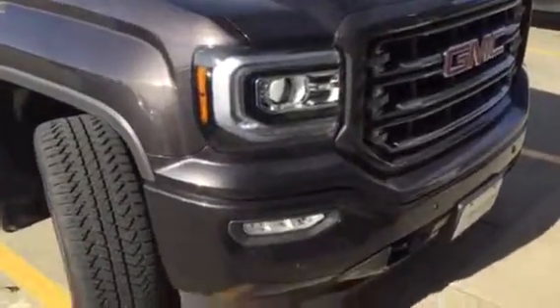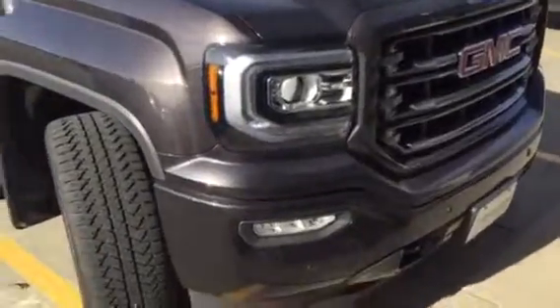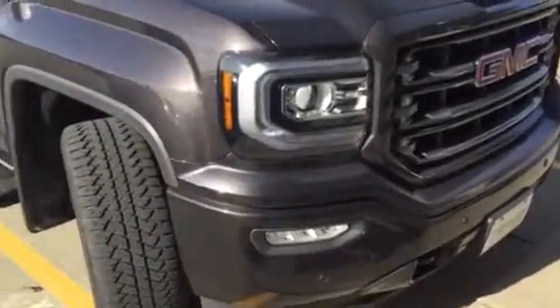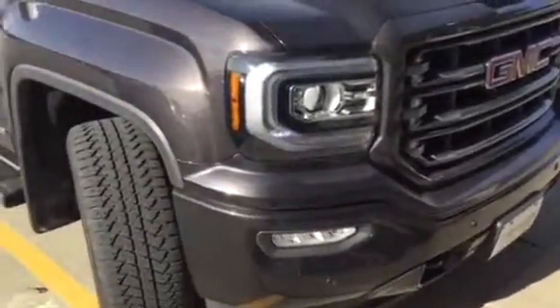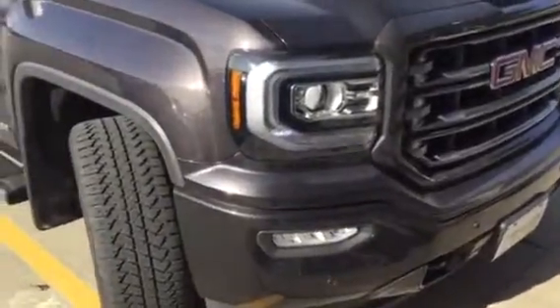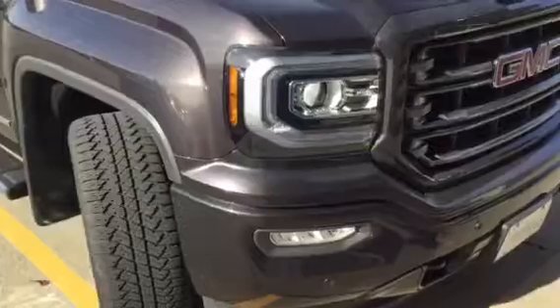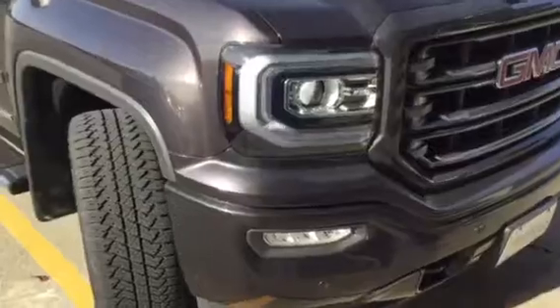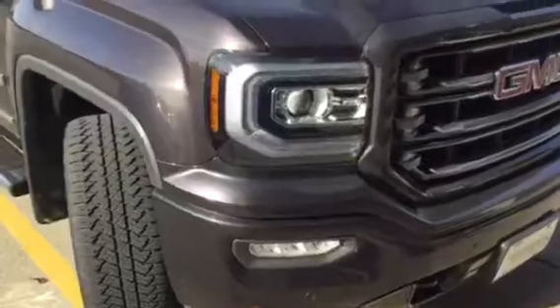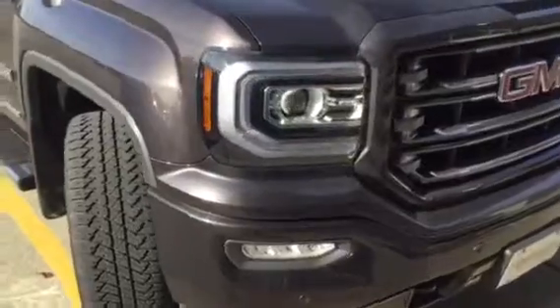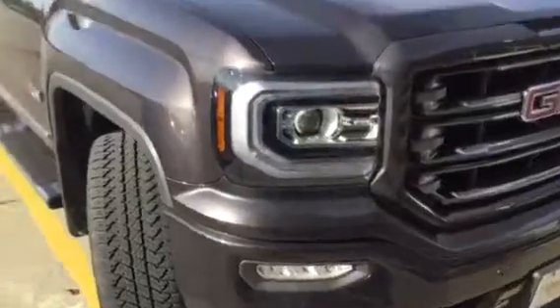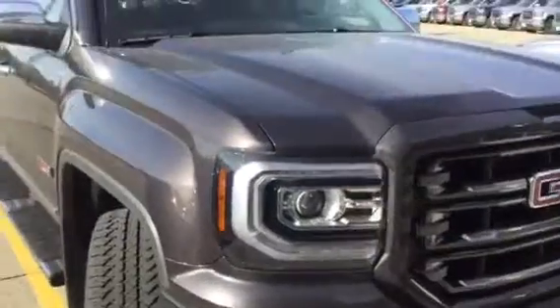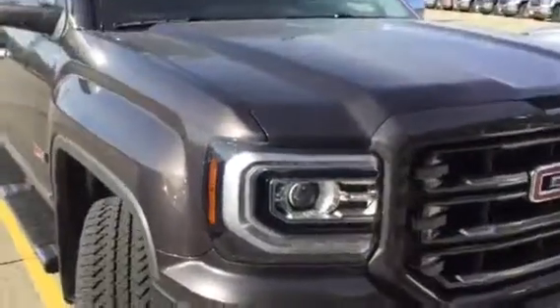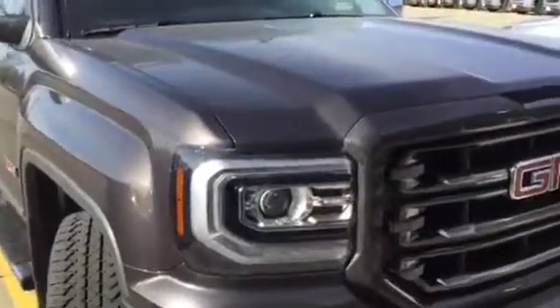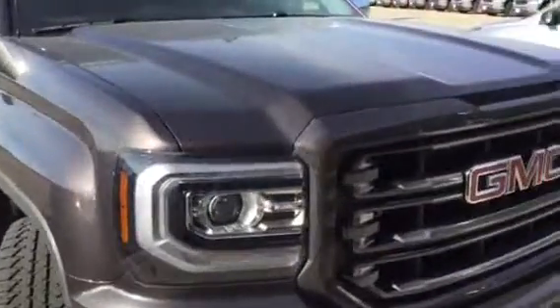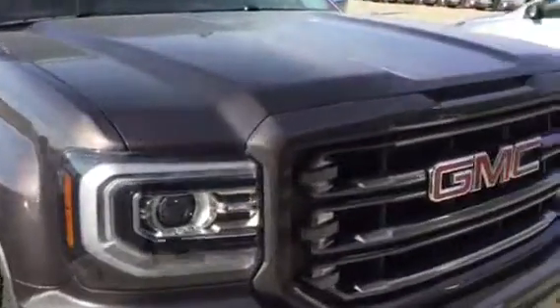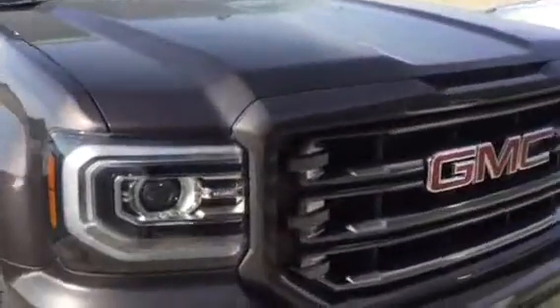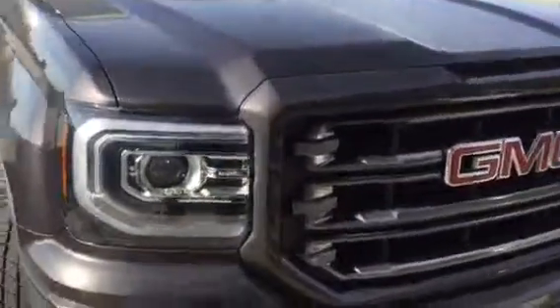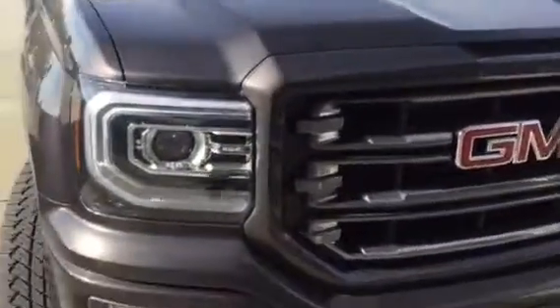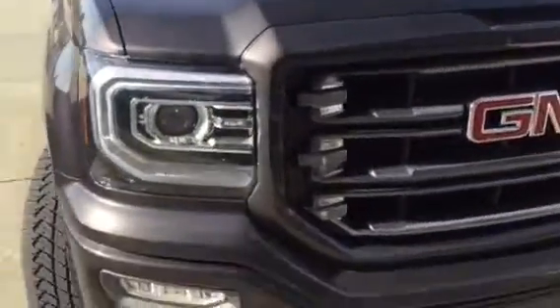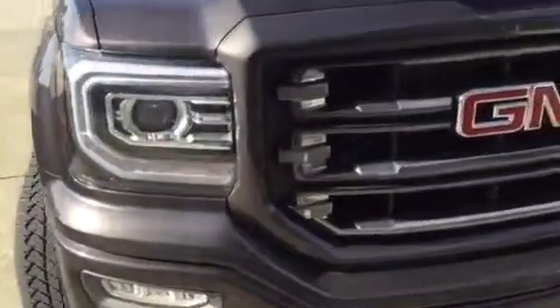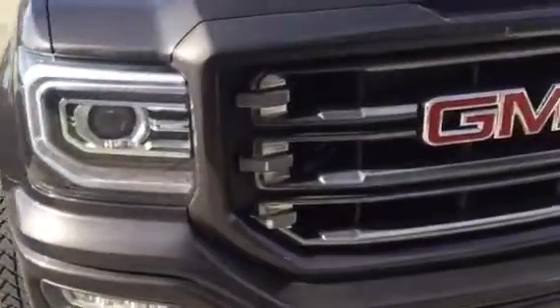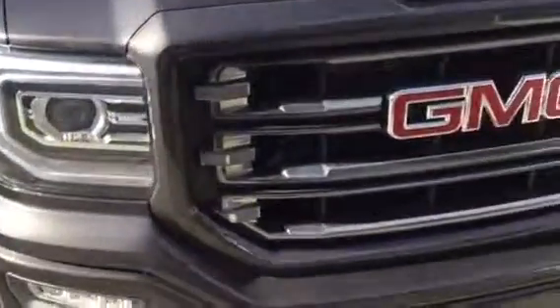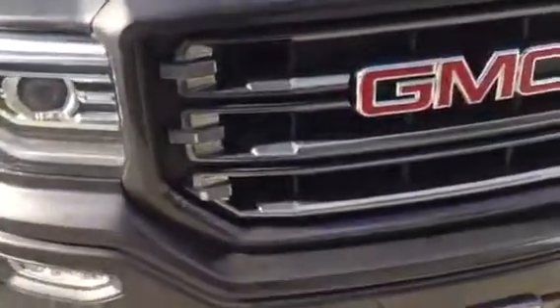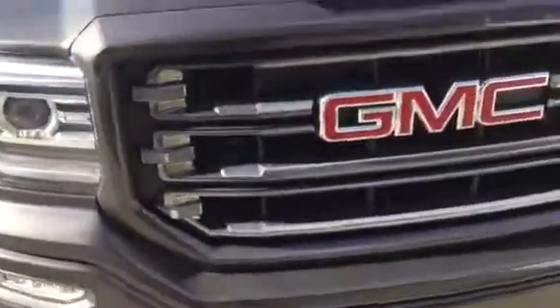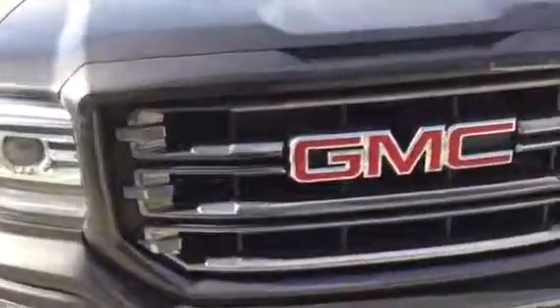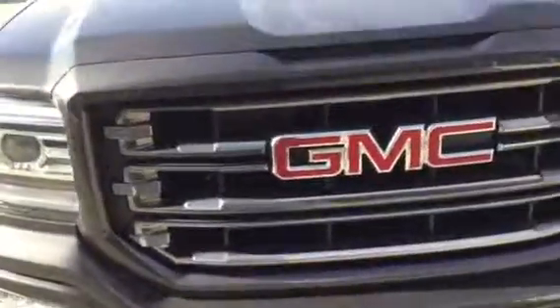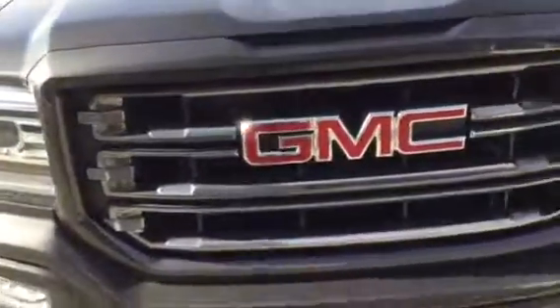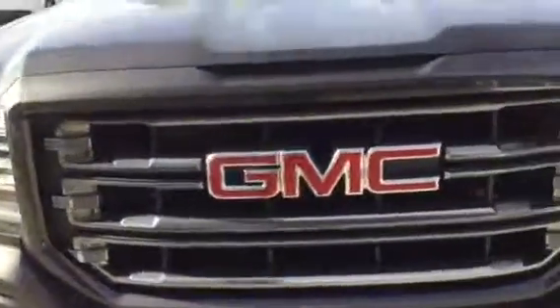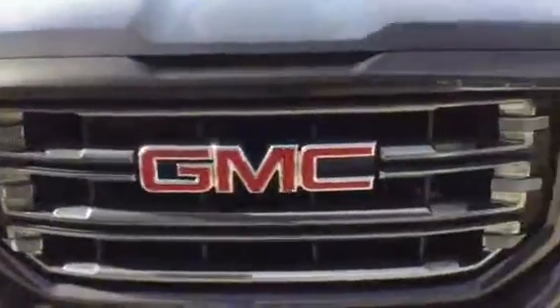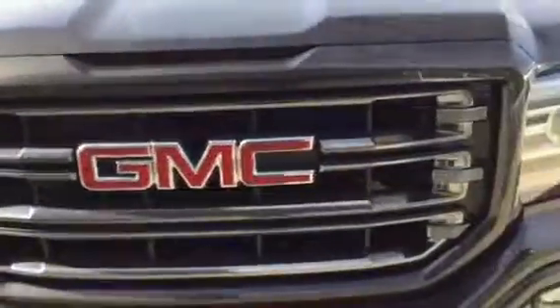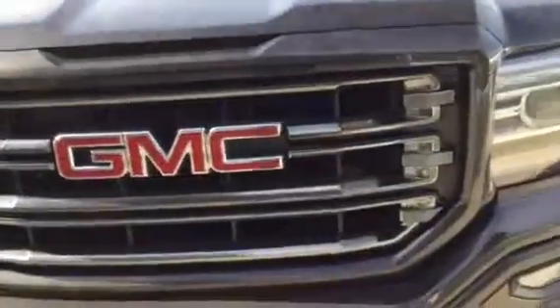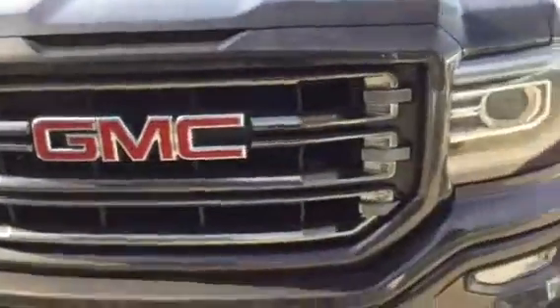As you would expect, it's in fantastic condition. 2,400 miles — what could be wrong with it? Not a whole lot.